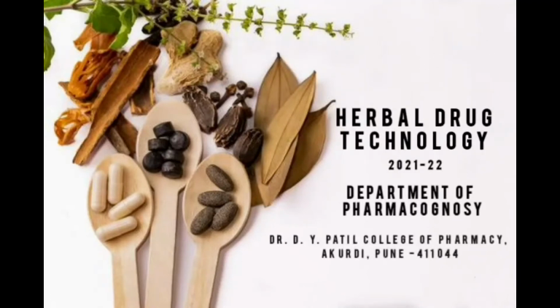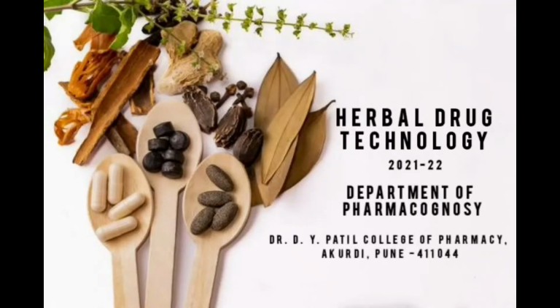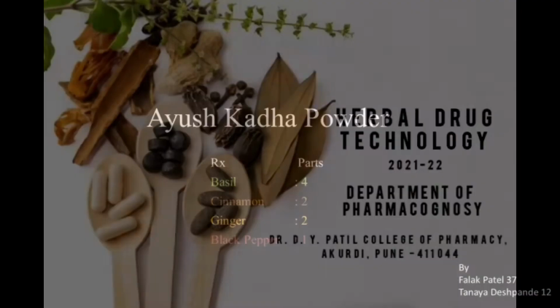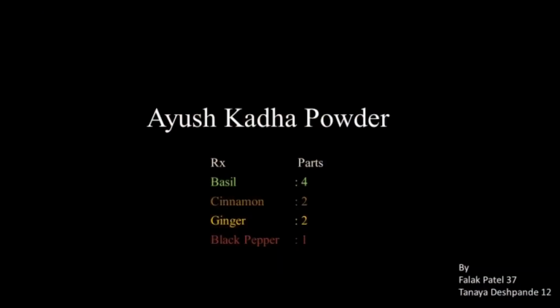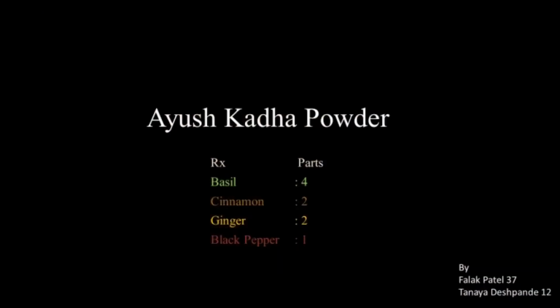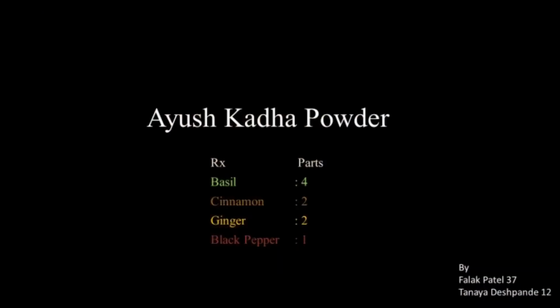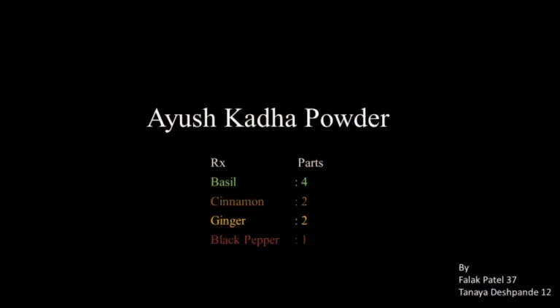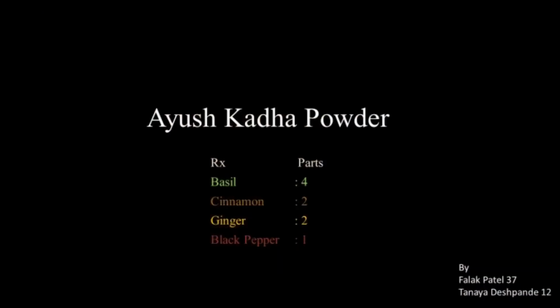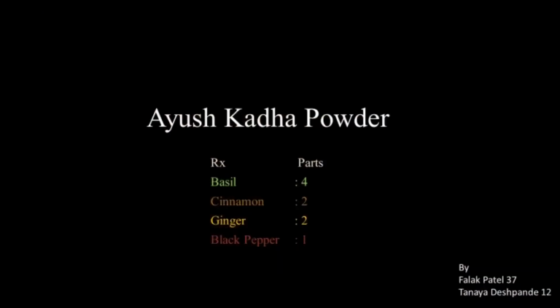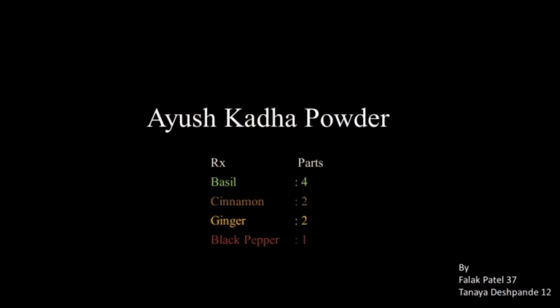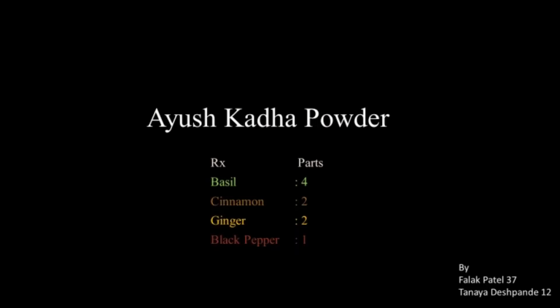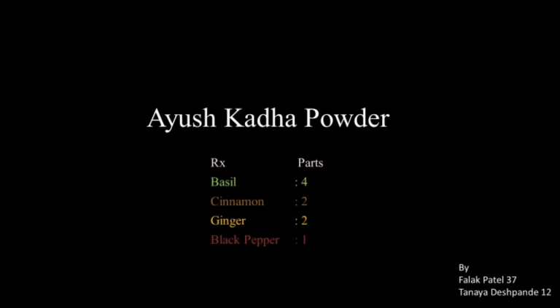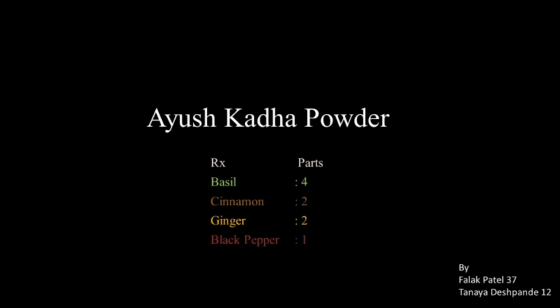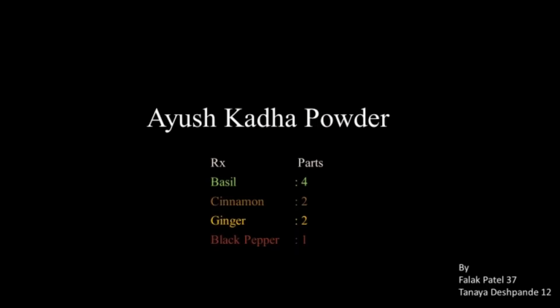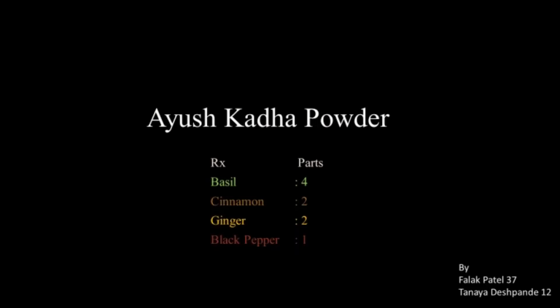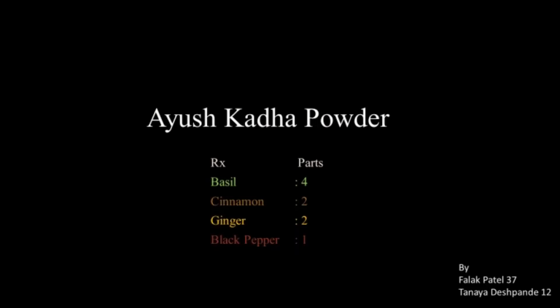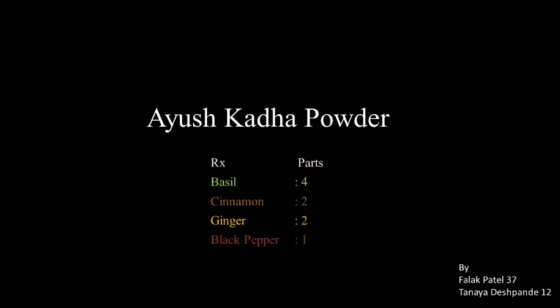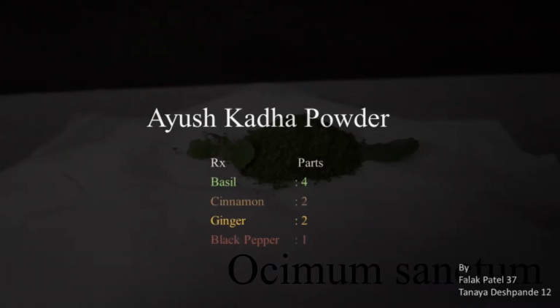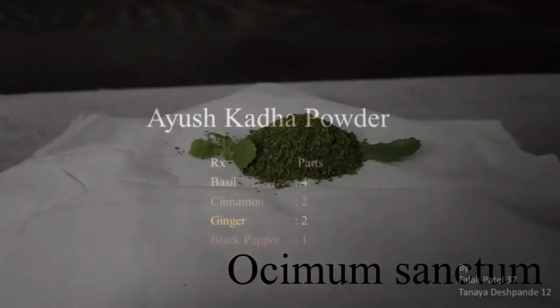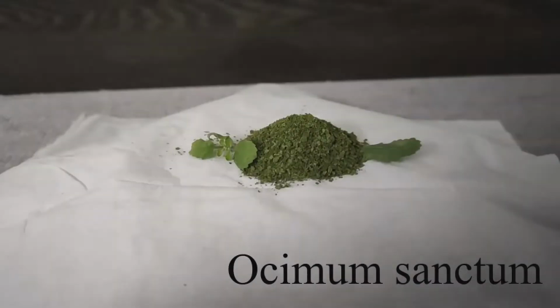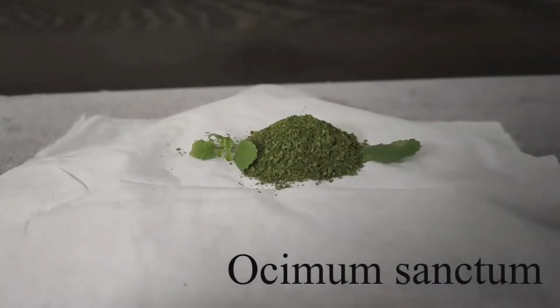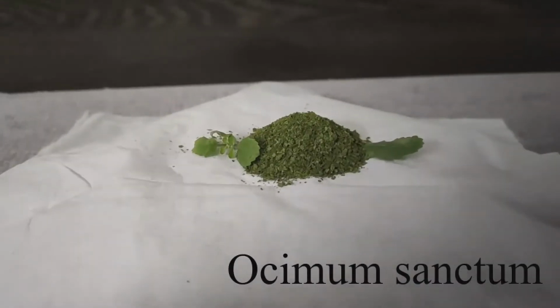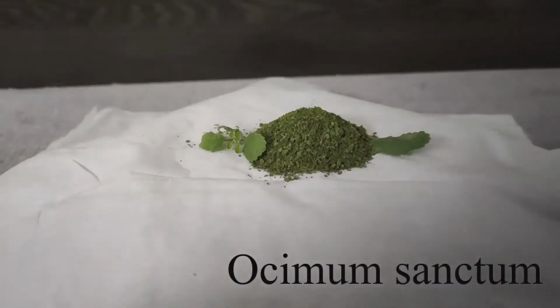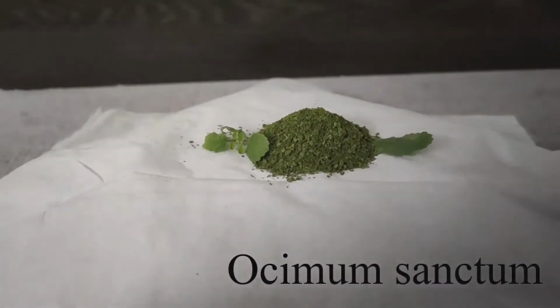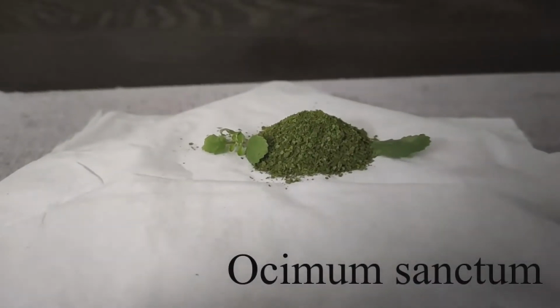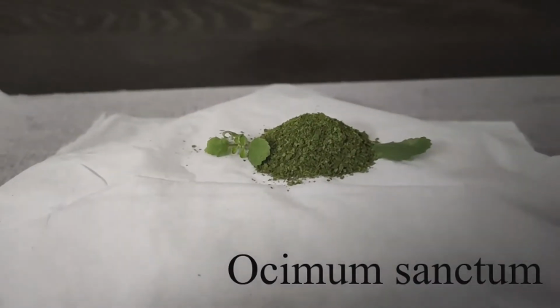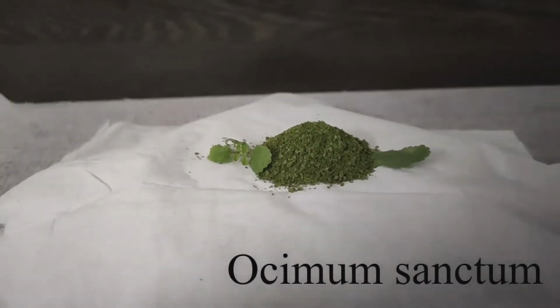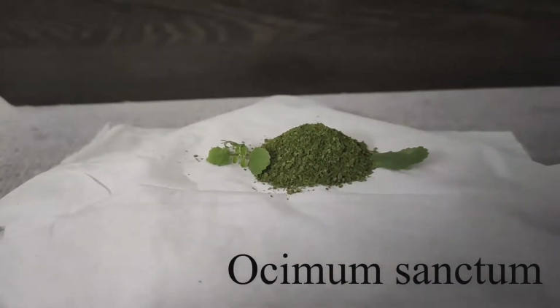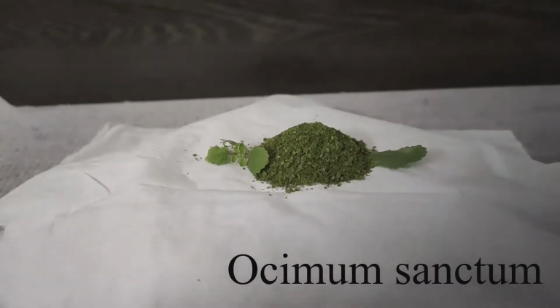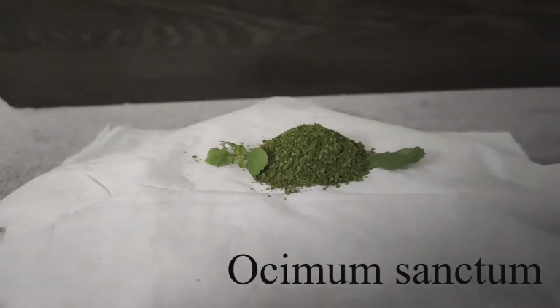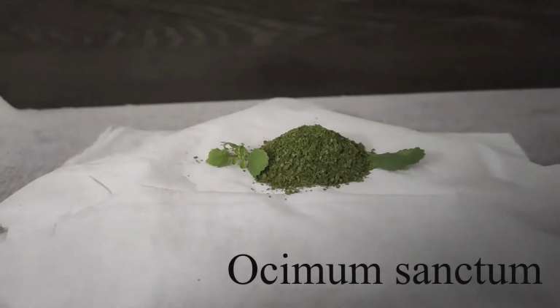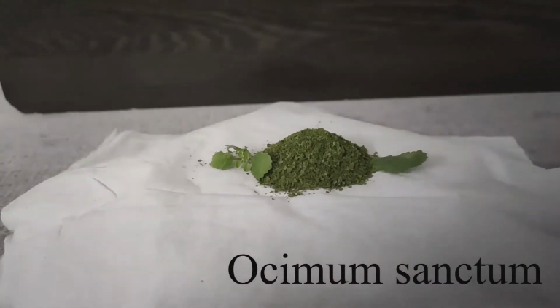Today we are going to prepare Ayush Kada powder. Here are the ingredients that we are going to use.